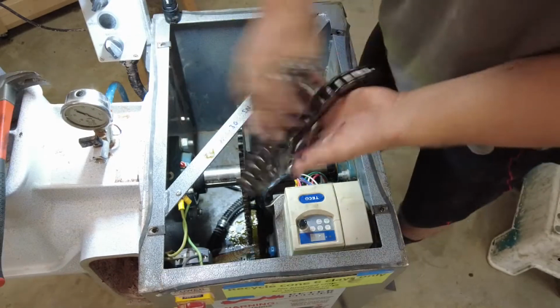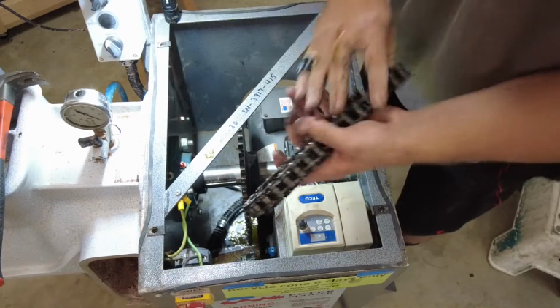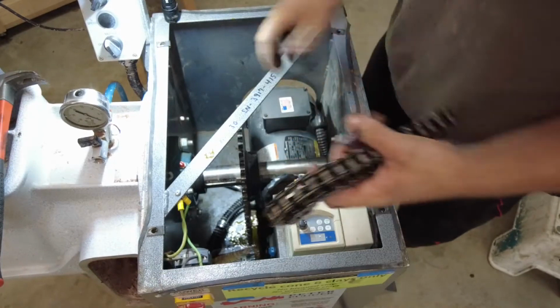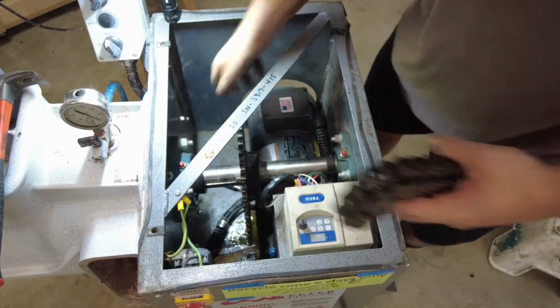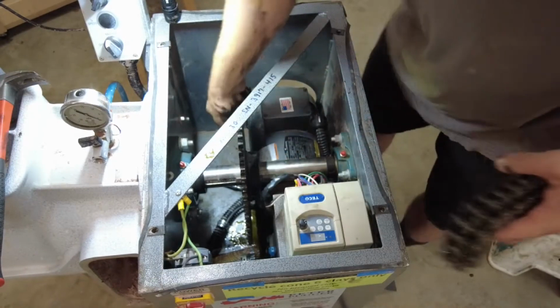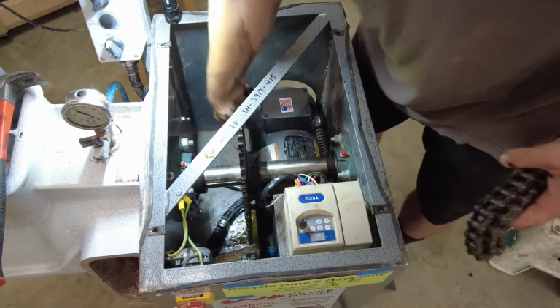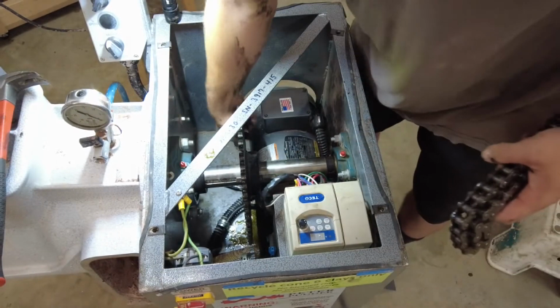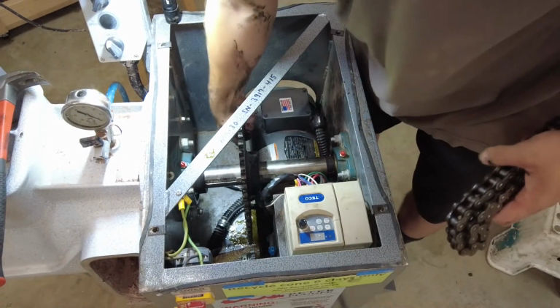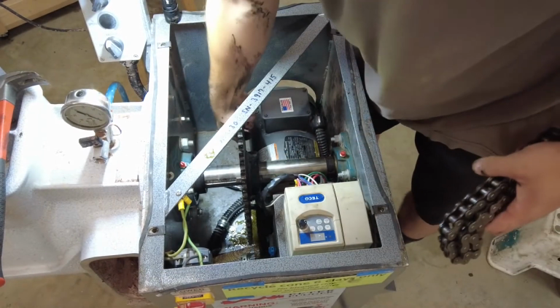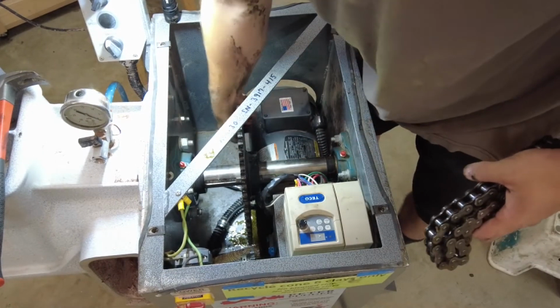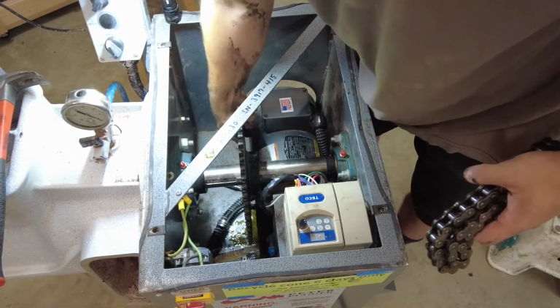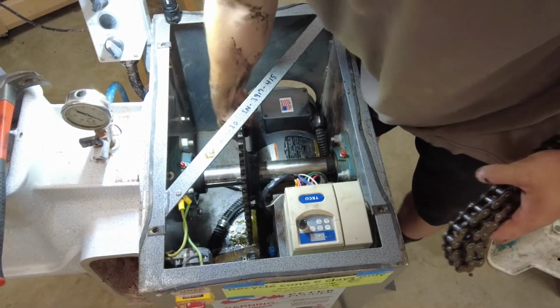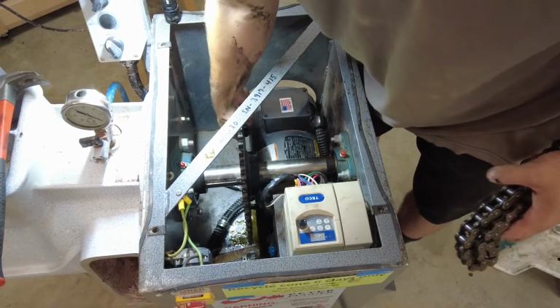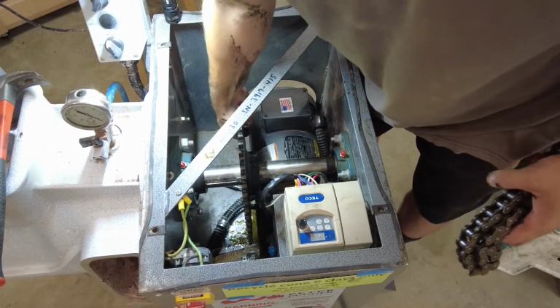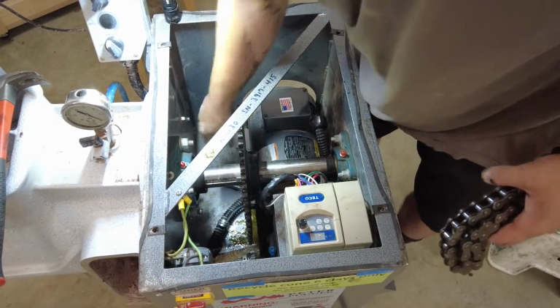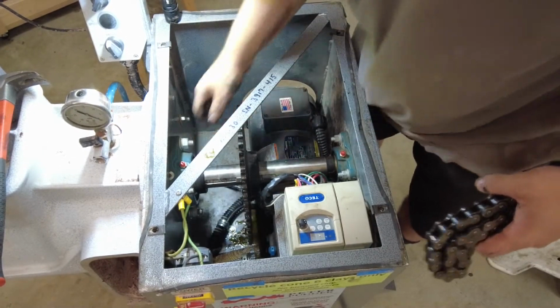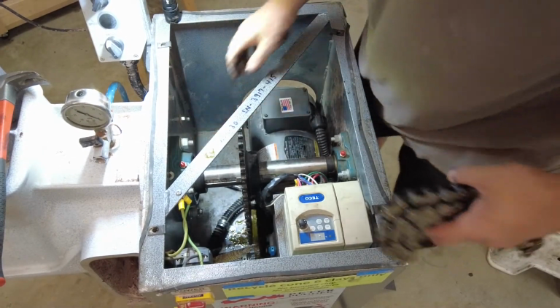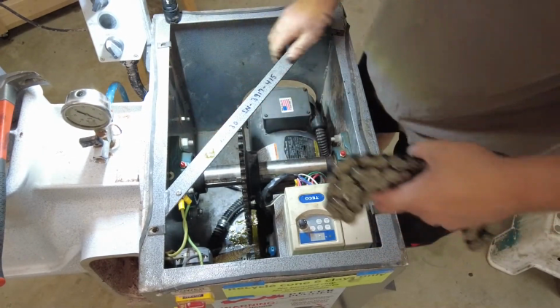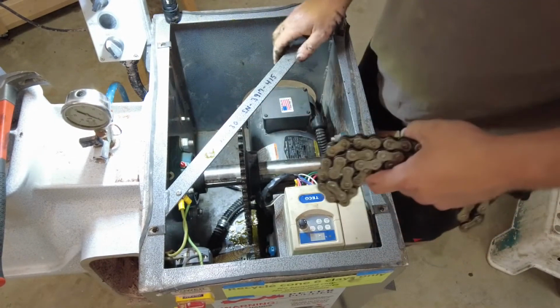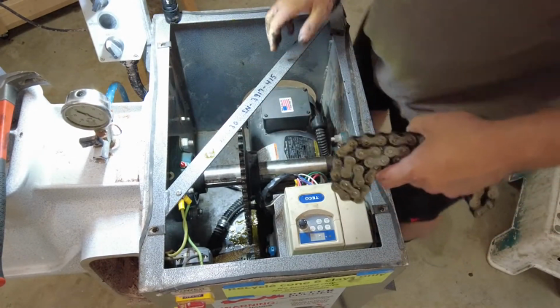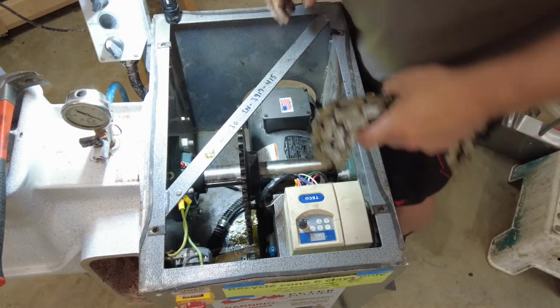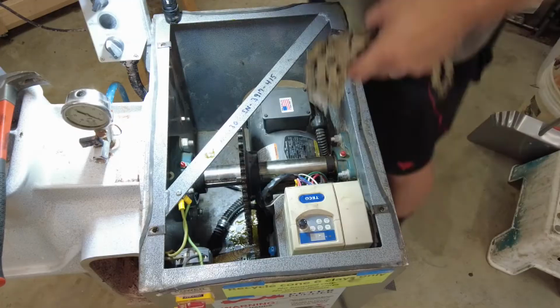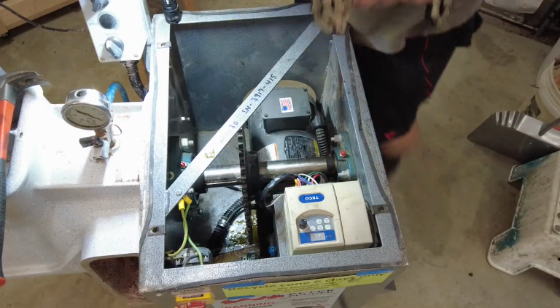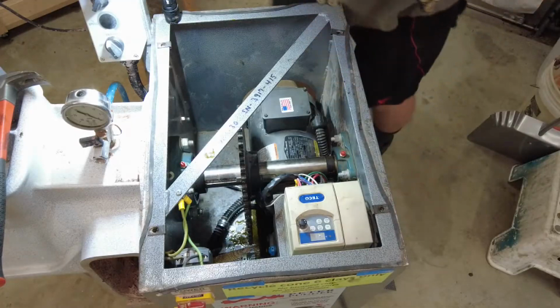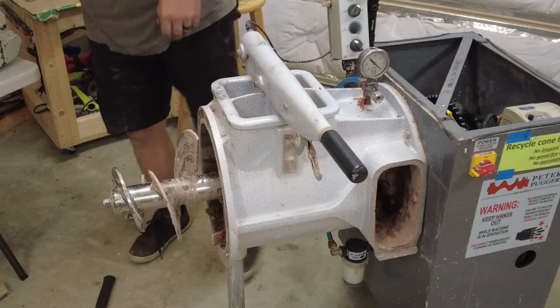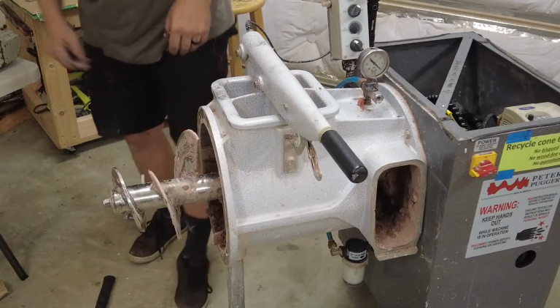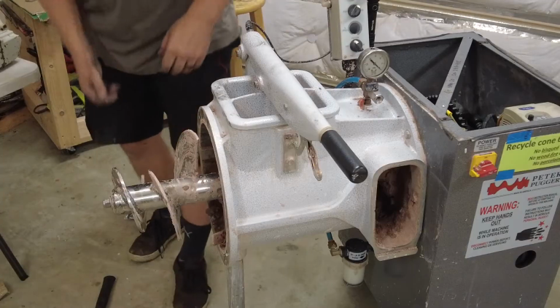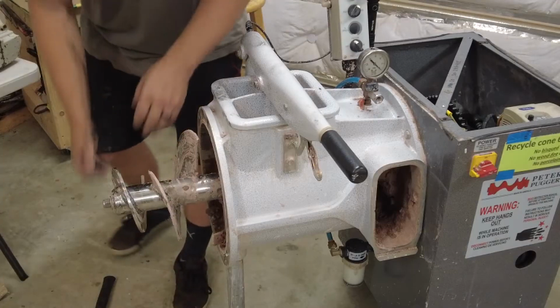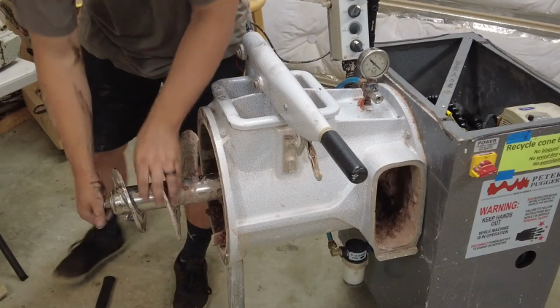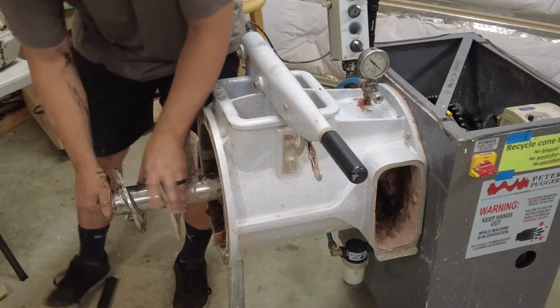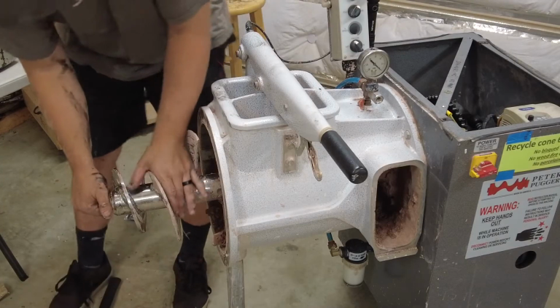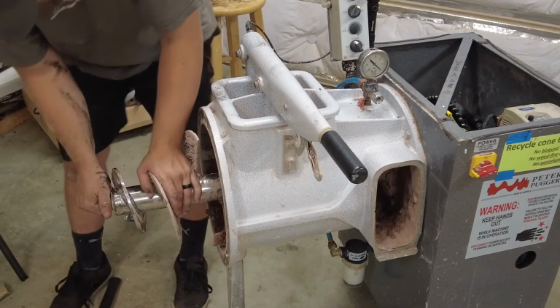Chain's off. Now I should be able to move the auger freely, so now I'm going to take the auger out.